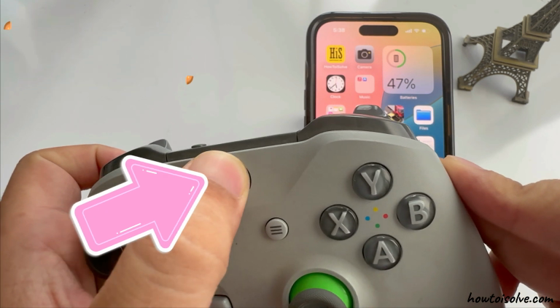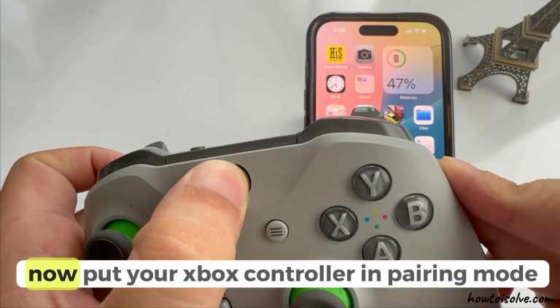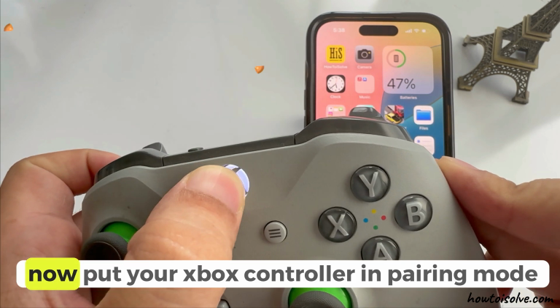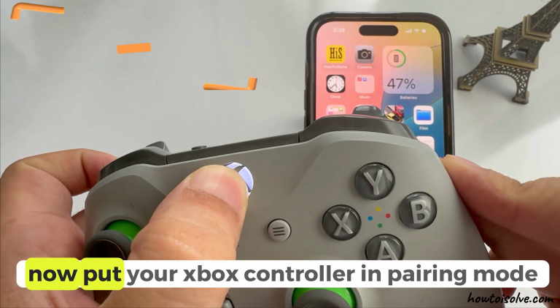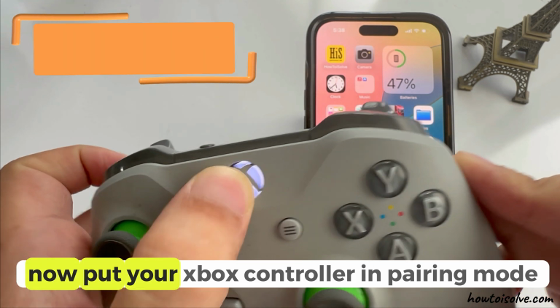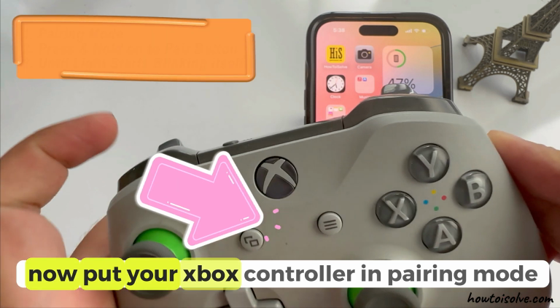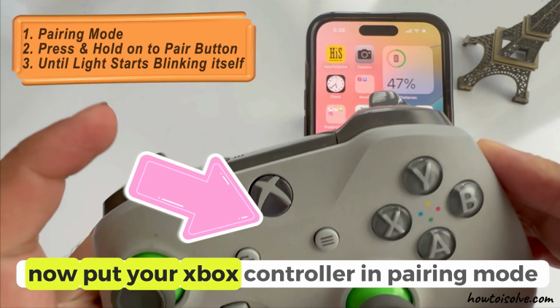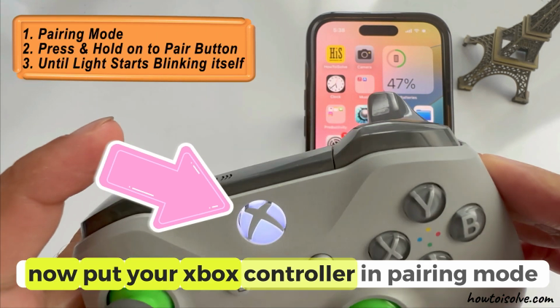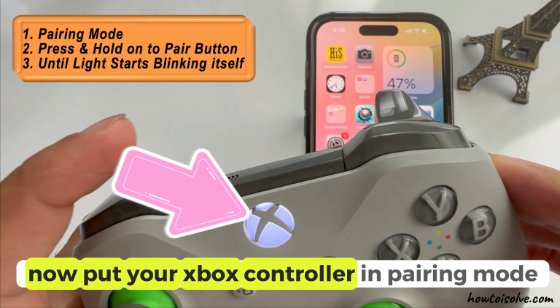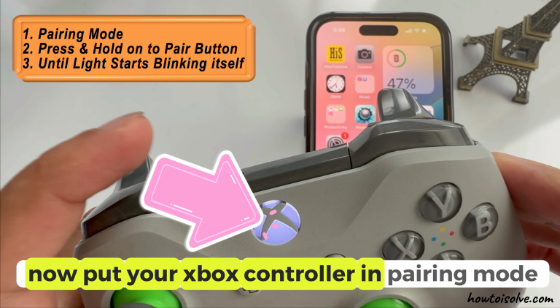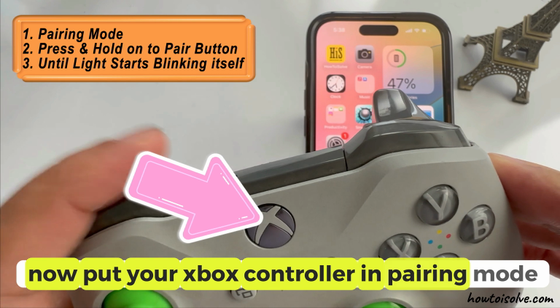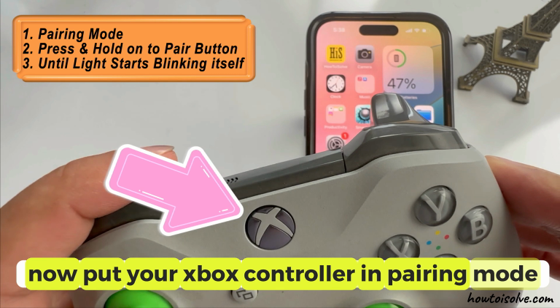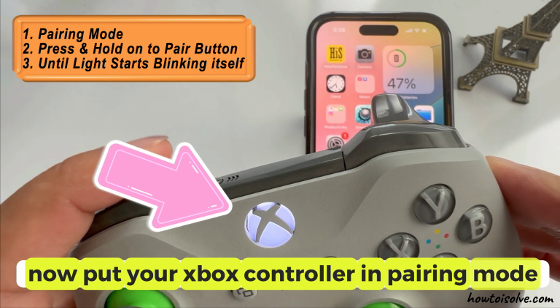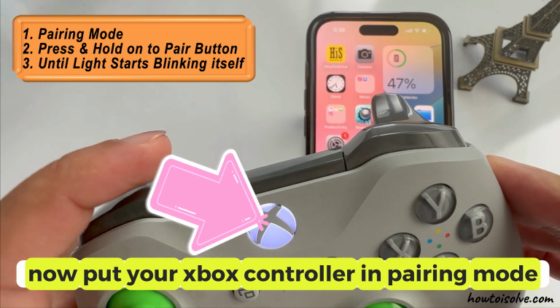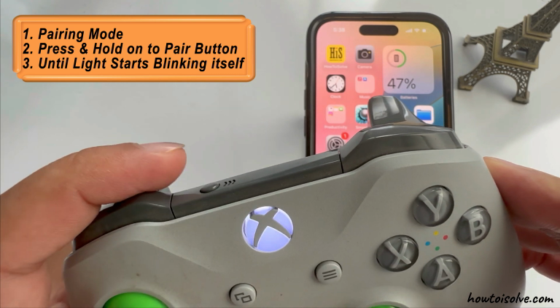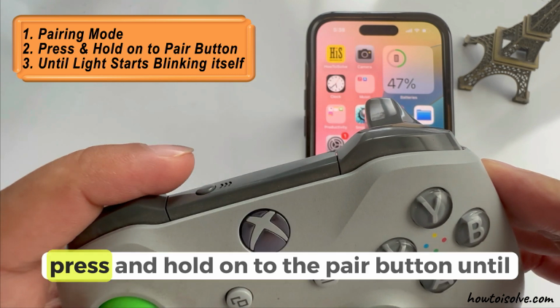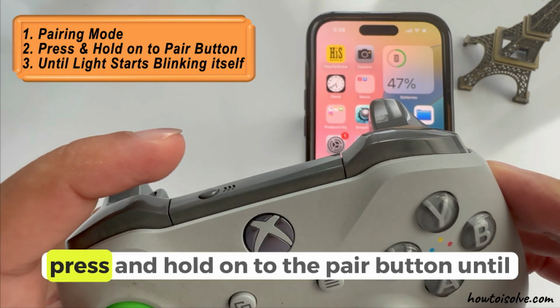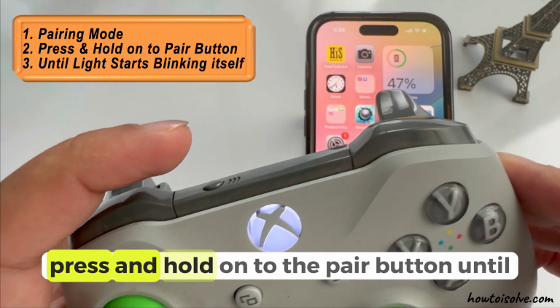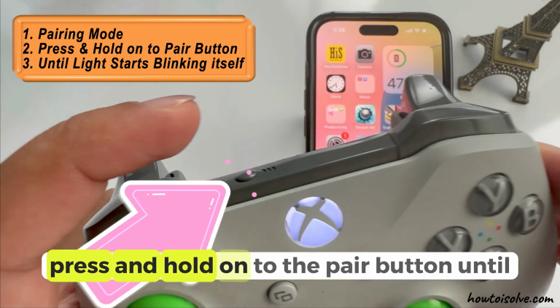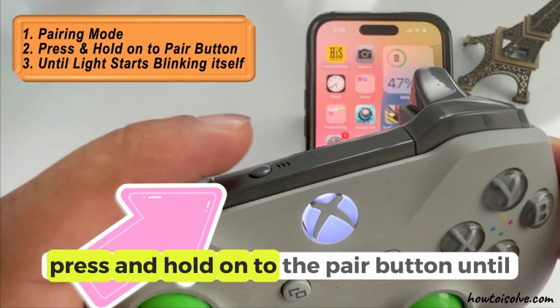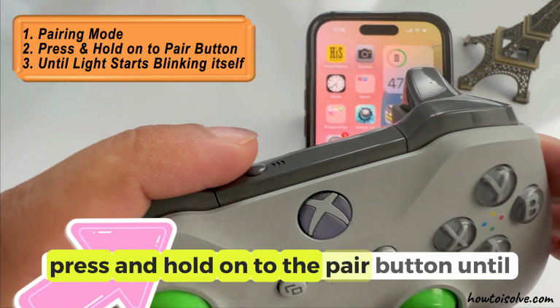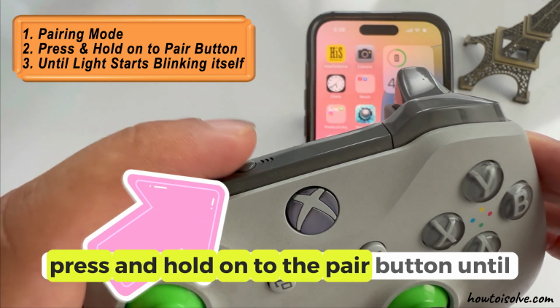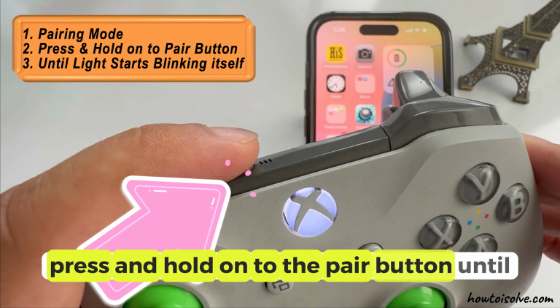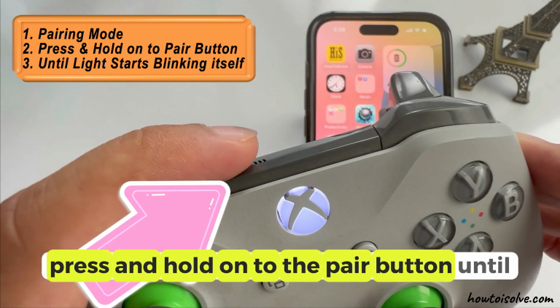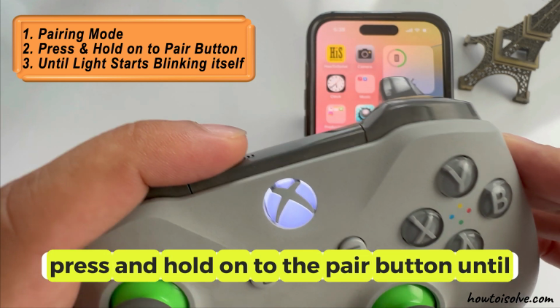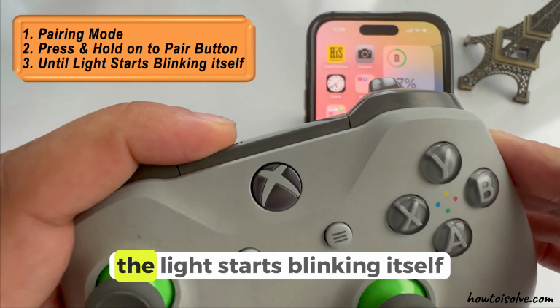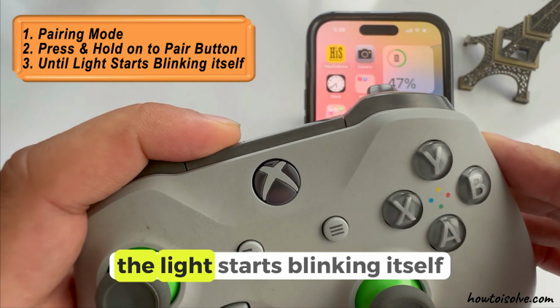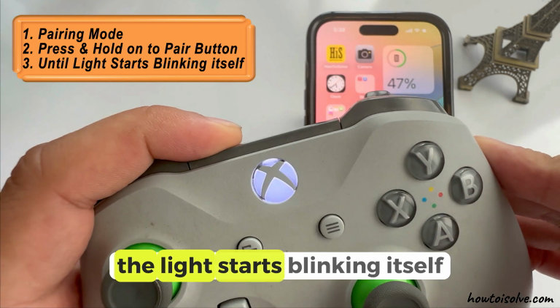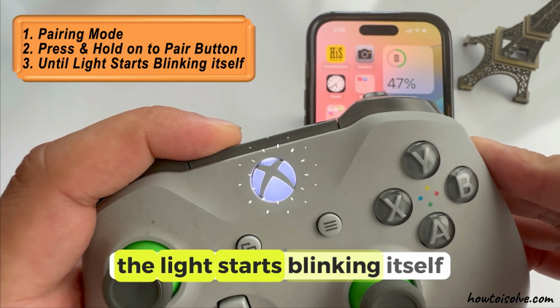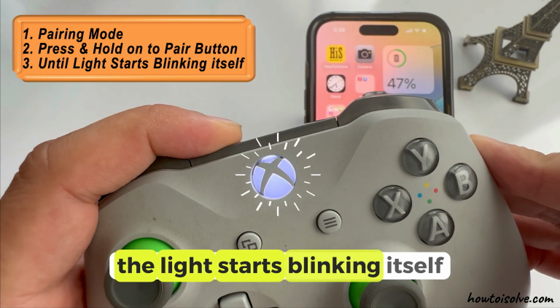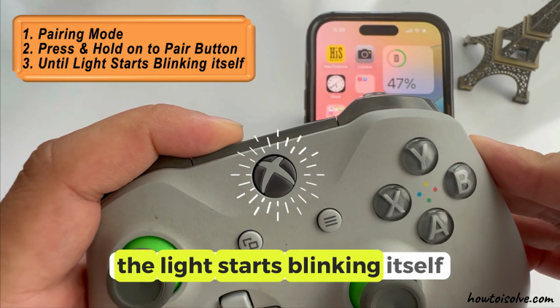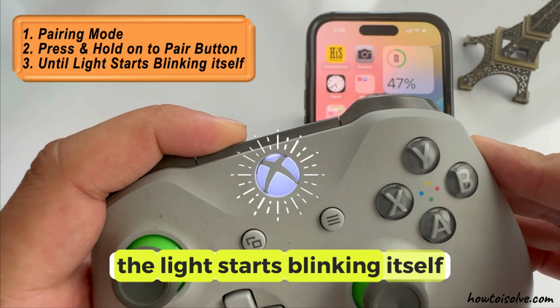Now put your Xbox controller in pairing mode. Press and hold the pair button until the light starts blinking.